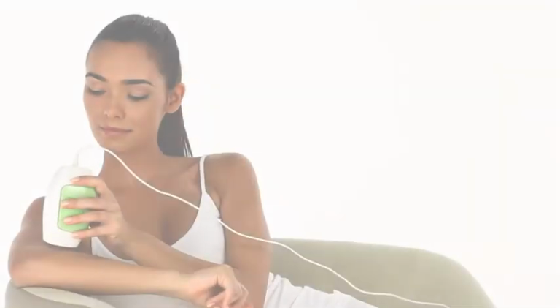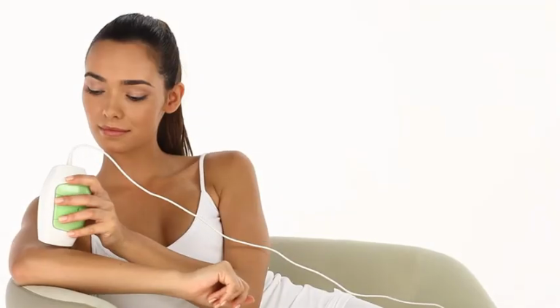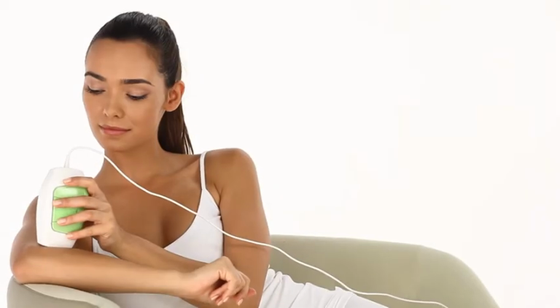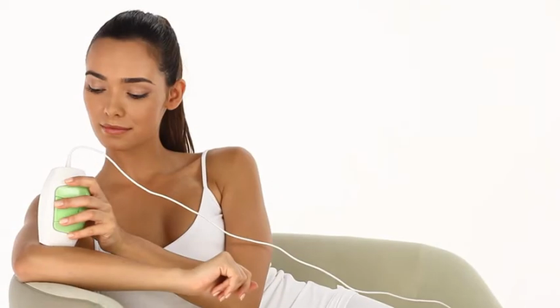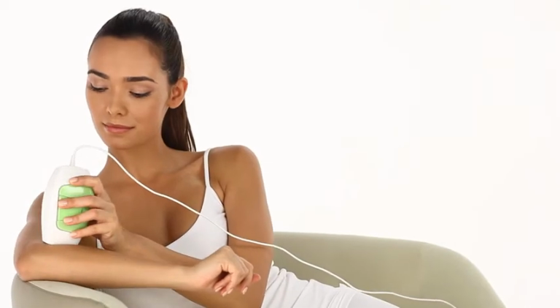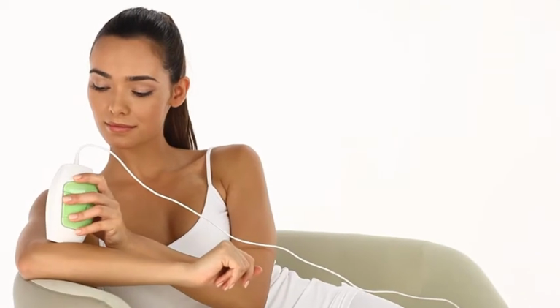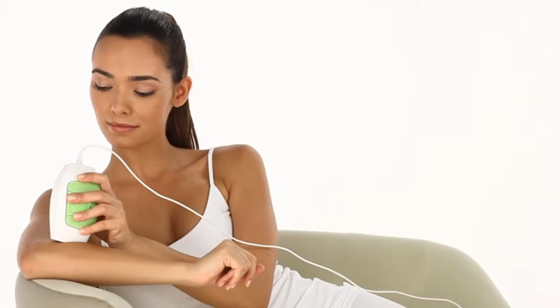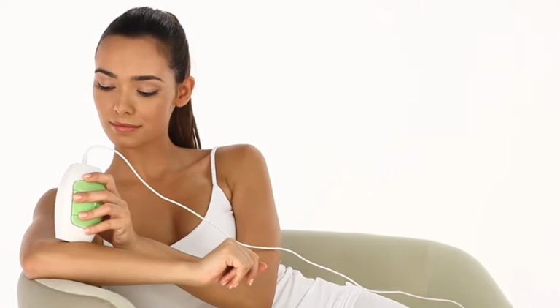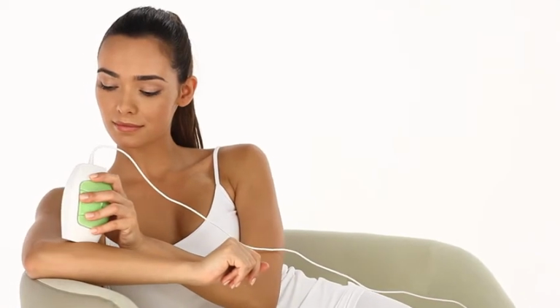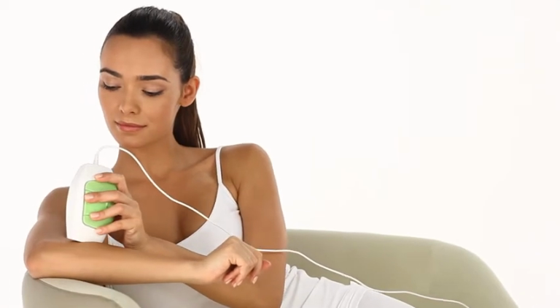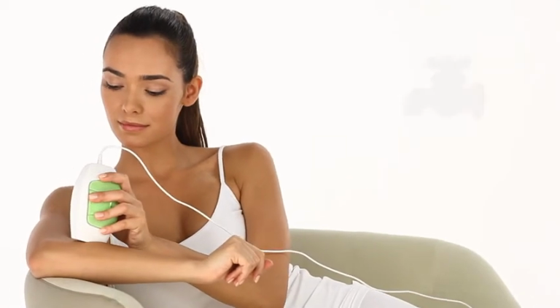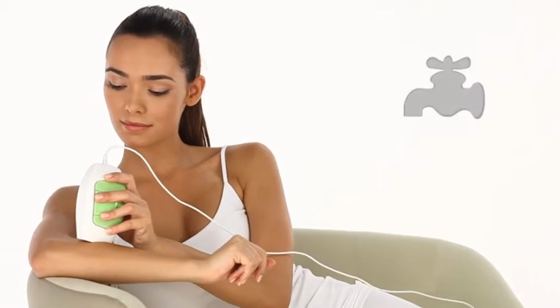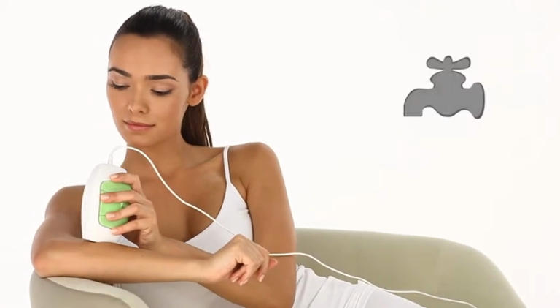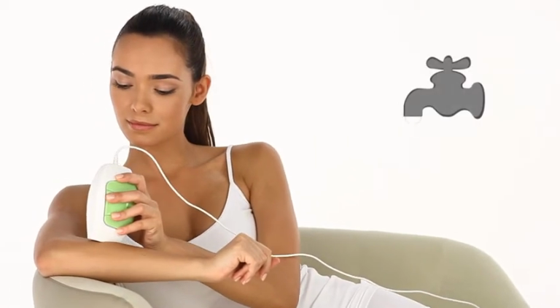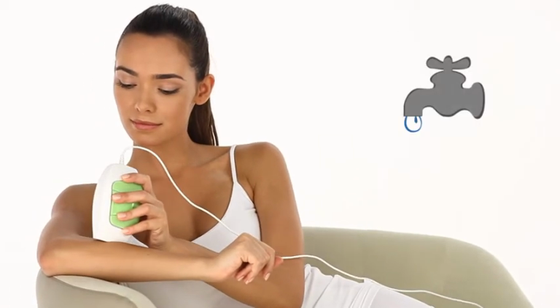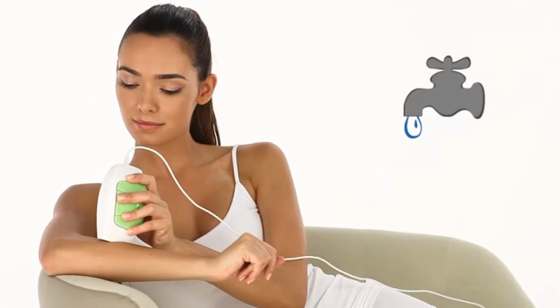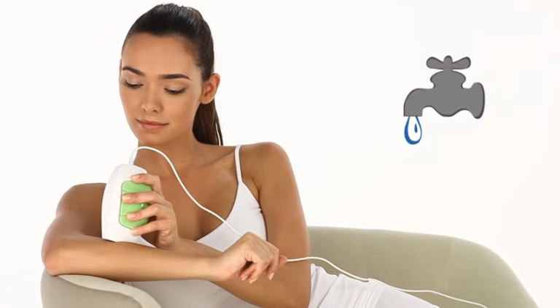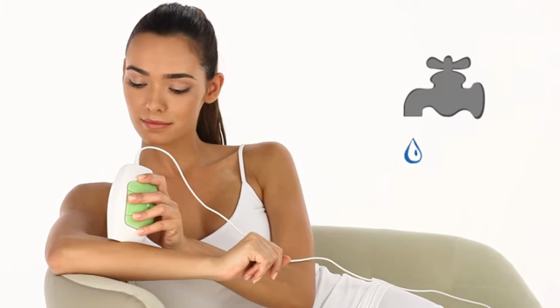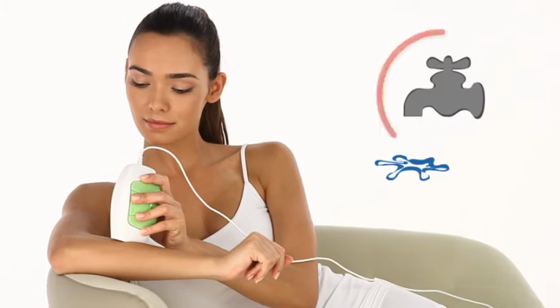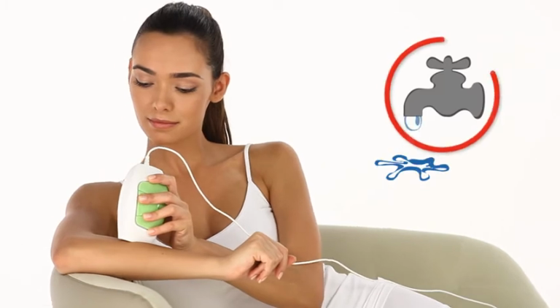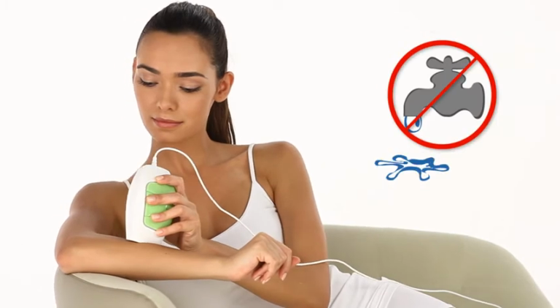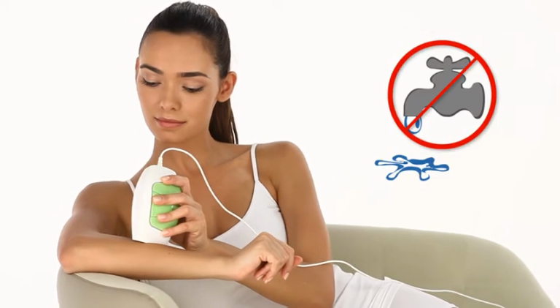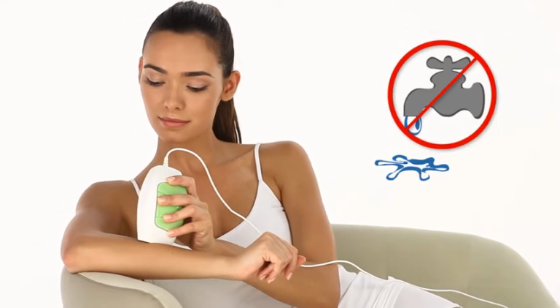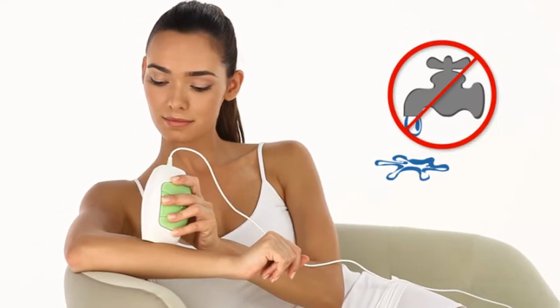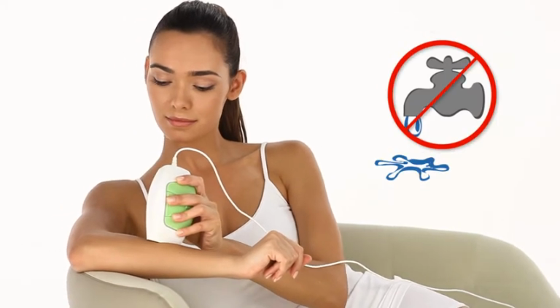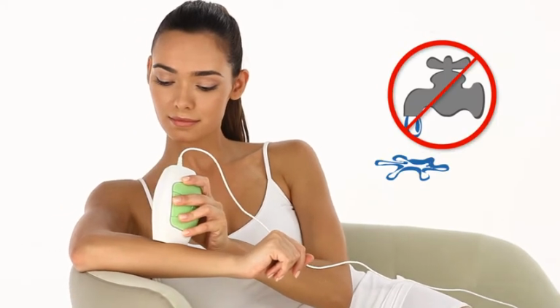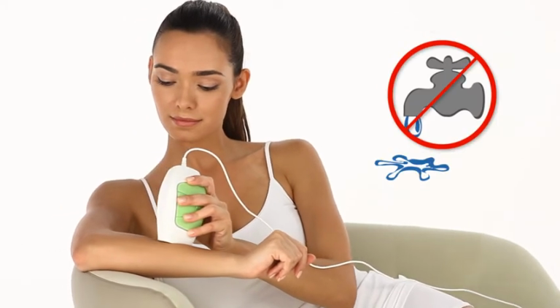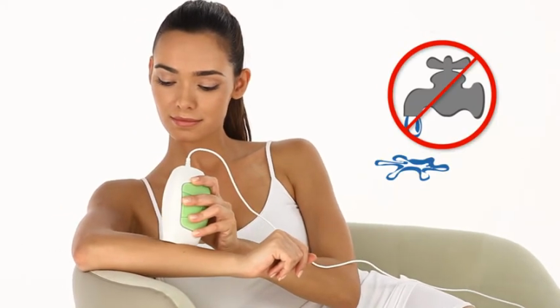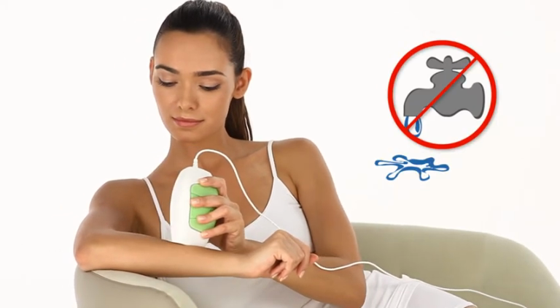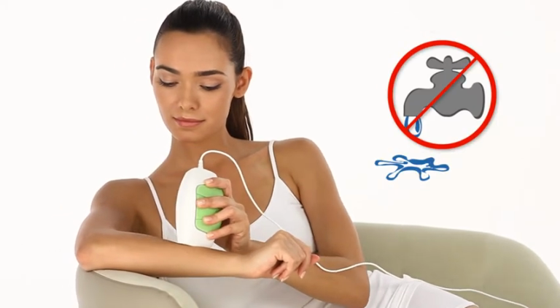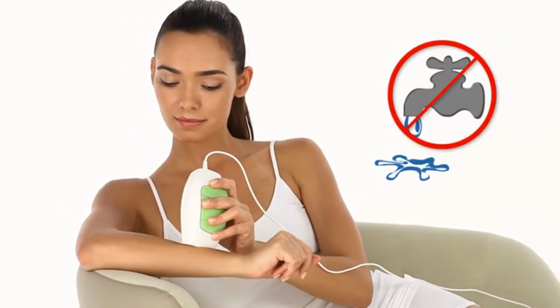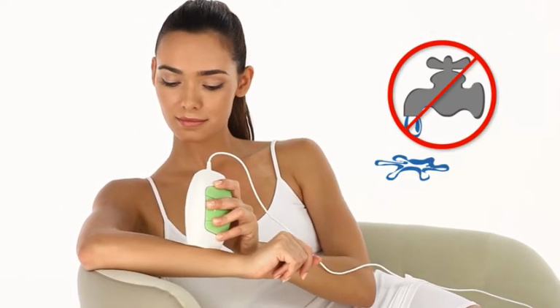Glide is an electrical device. As such, it should not be used or placed around water.